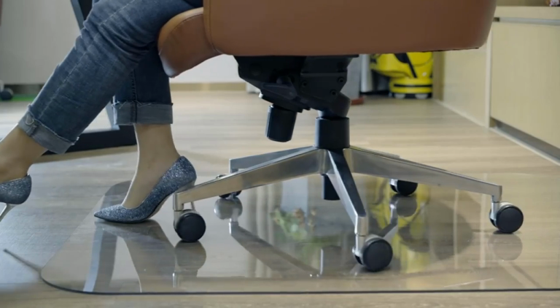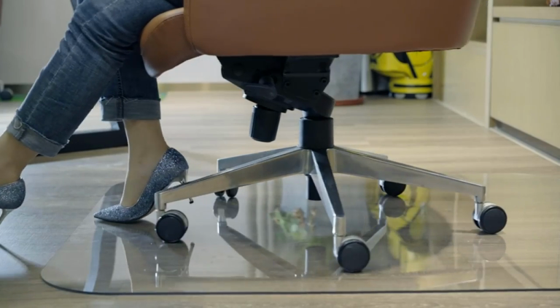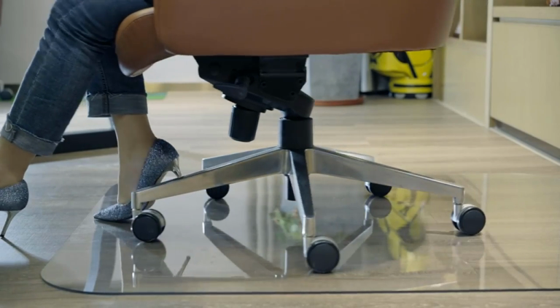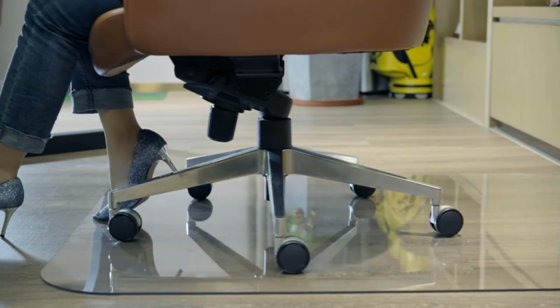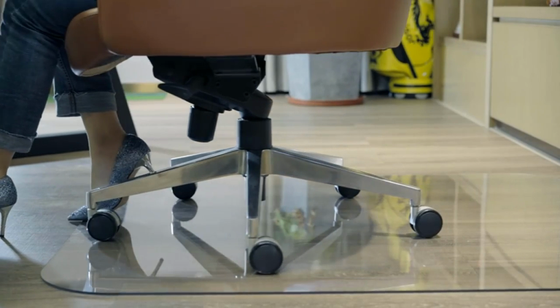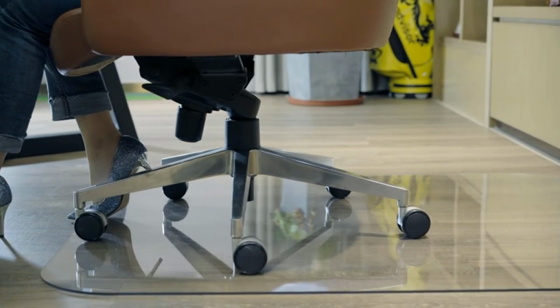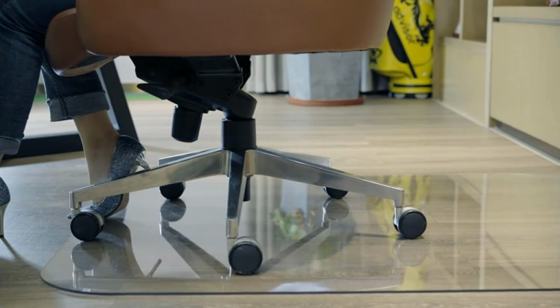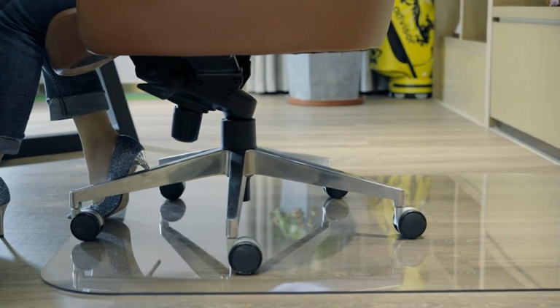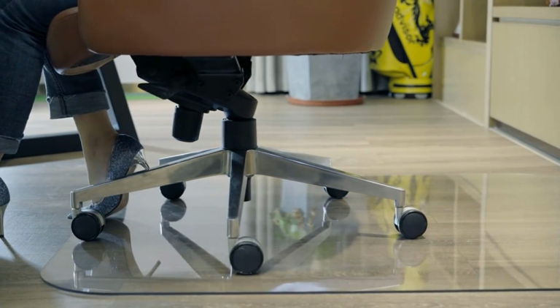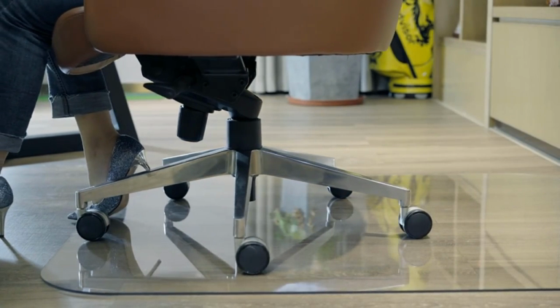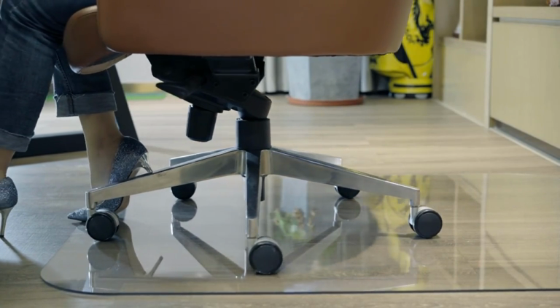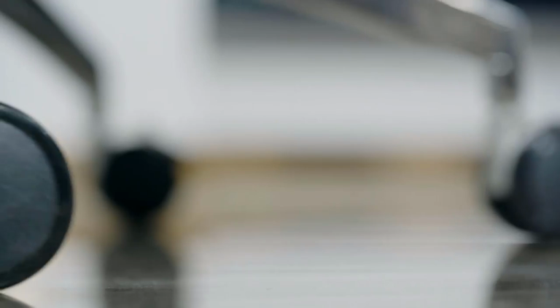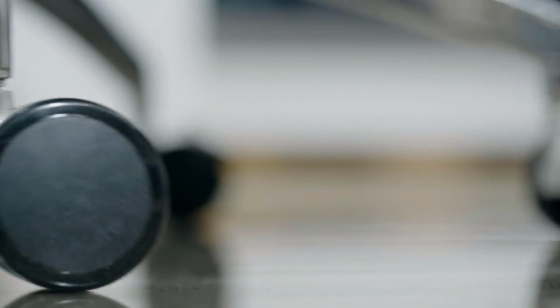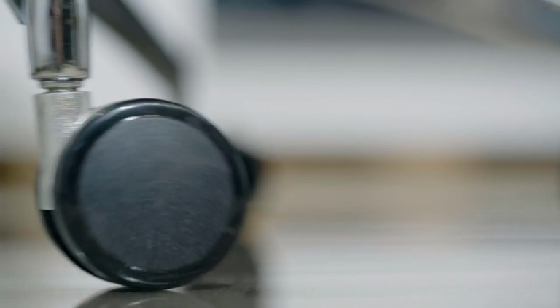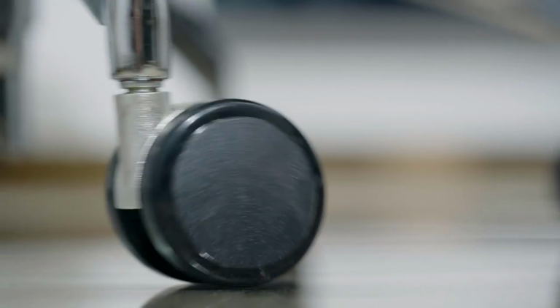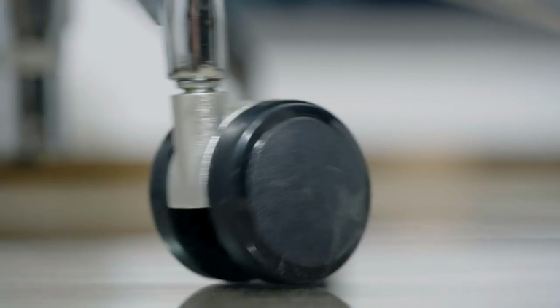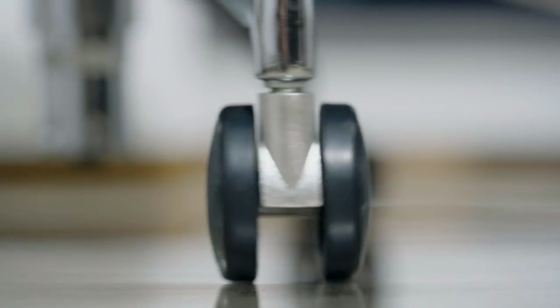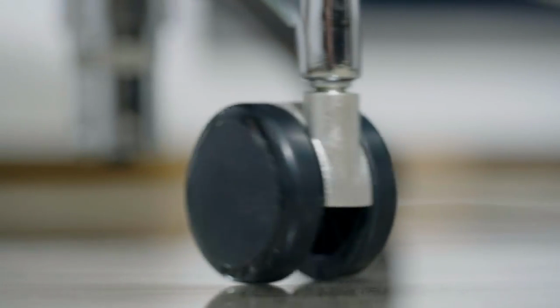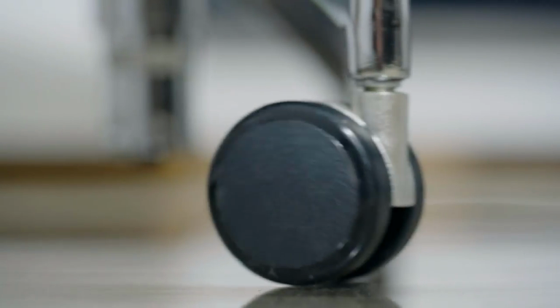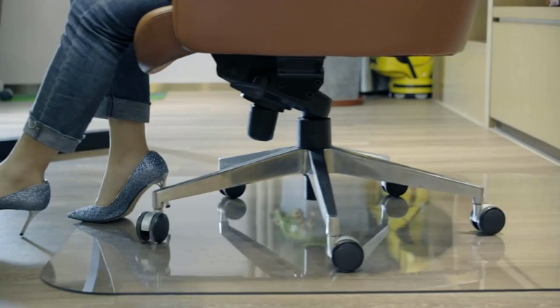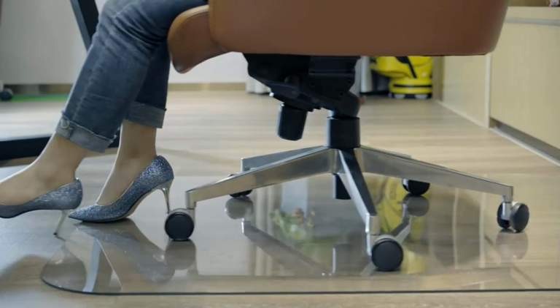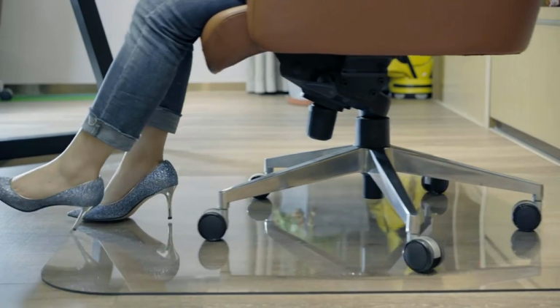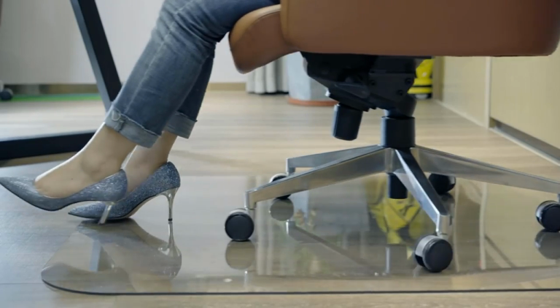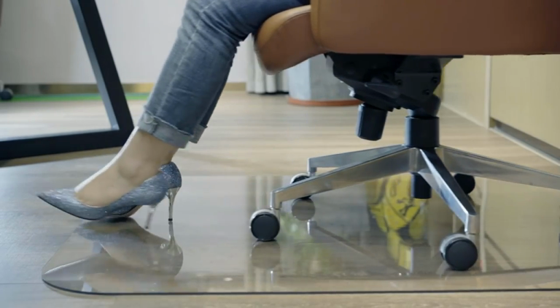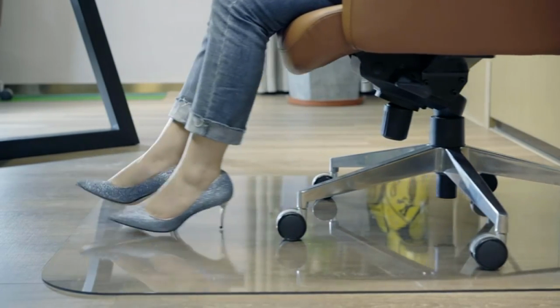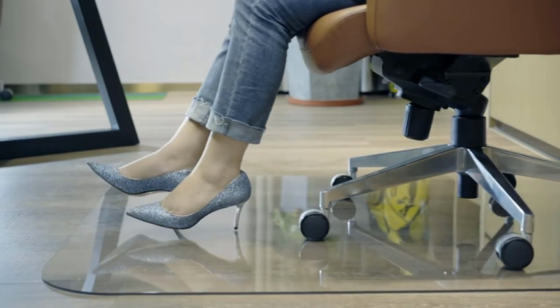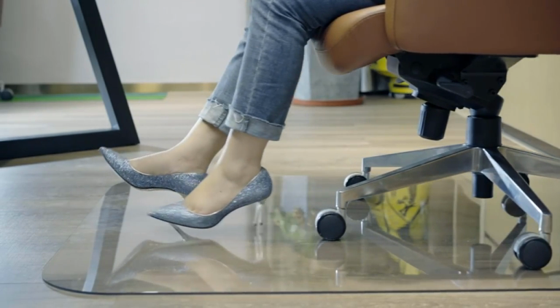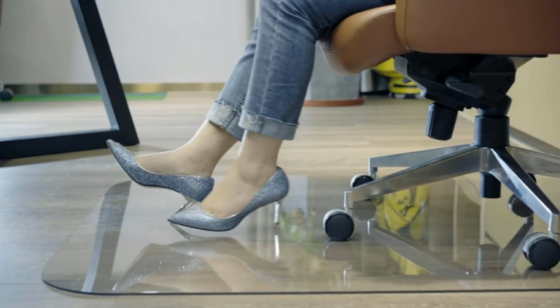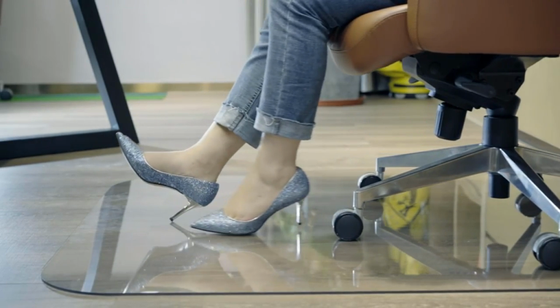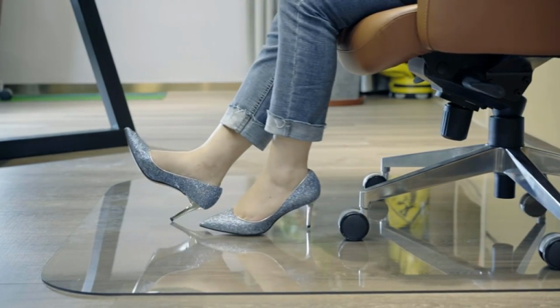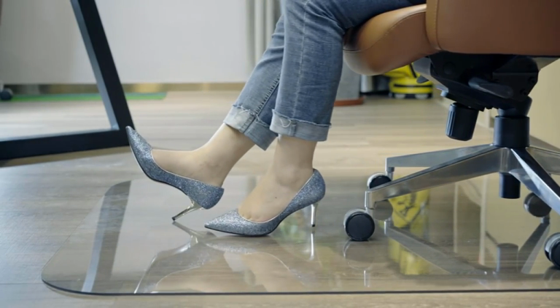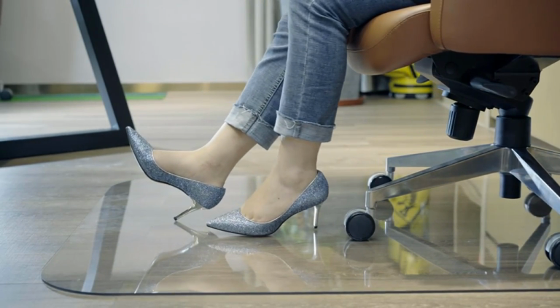Transparency: as crystal clear as glass. The hard floor or carpet pattern can be clearly seen through it. This is the upgraded version chair mat from Muarts.